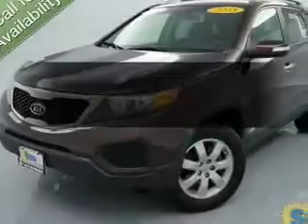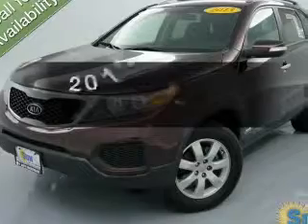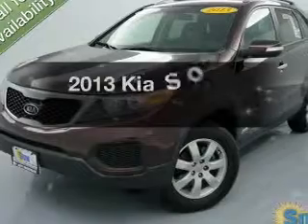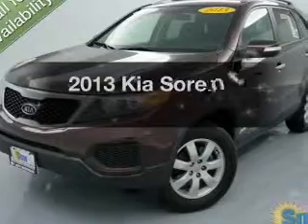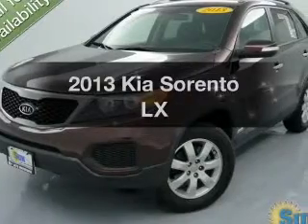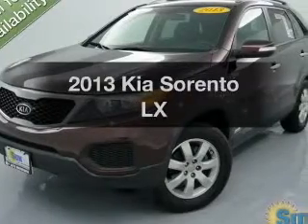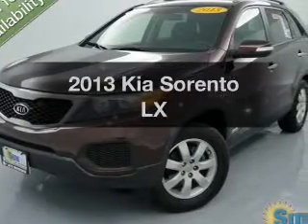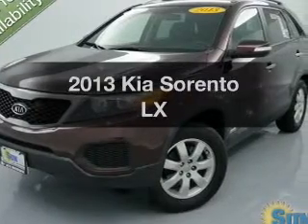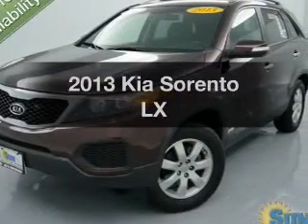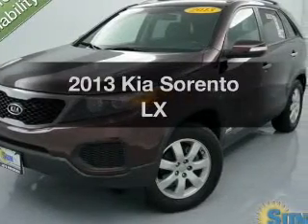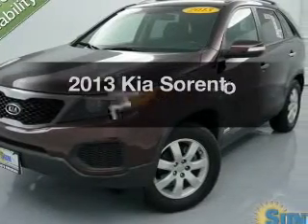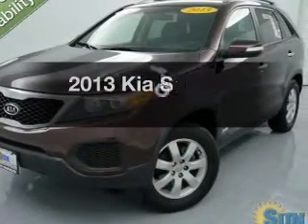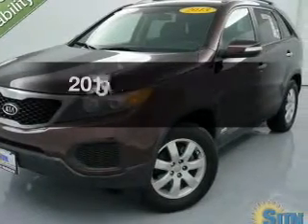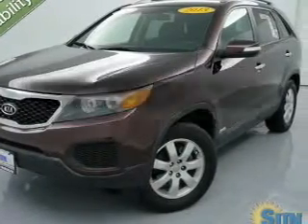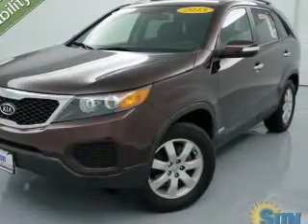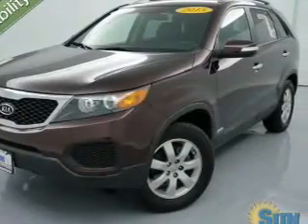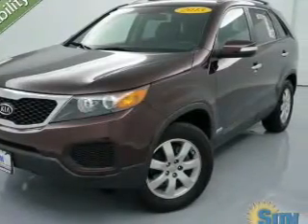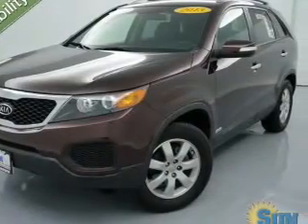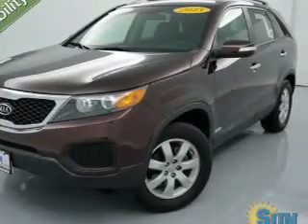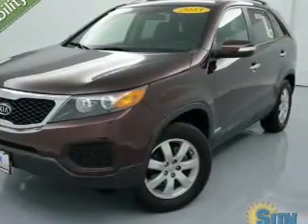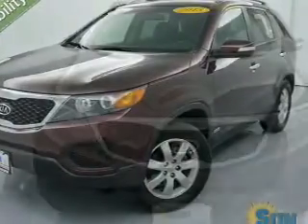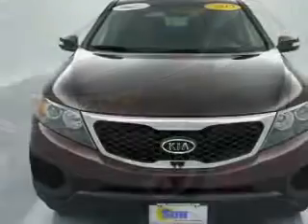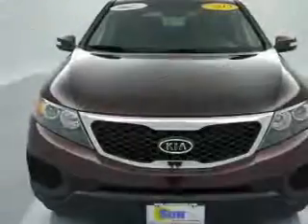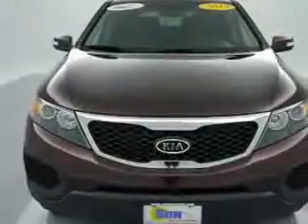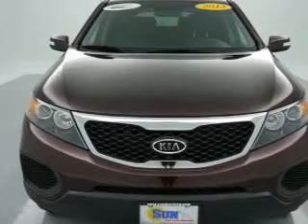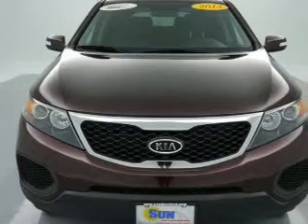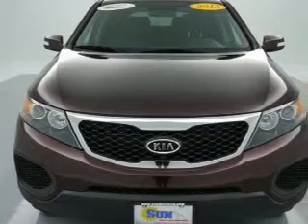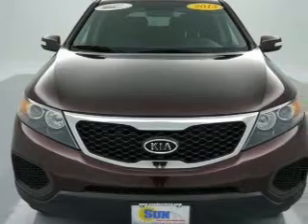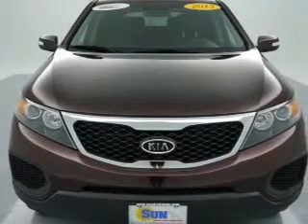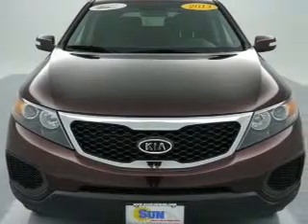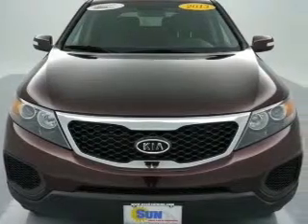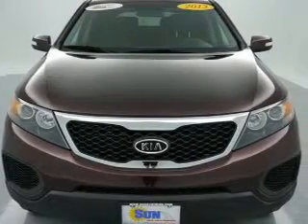Imagine yourself in this 2013 Kia Sorento. If you're looking for a first-rate auto, this one could be yours today.